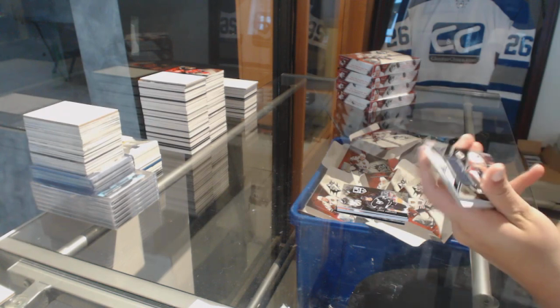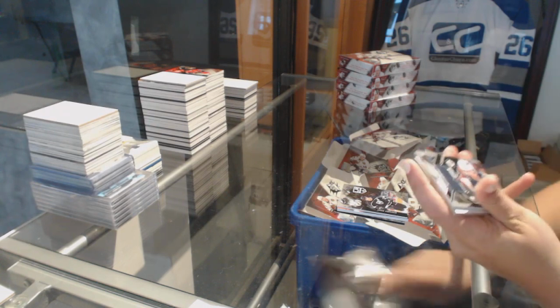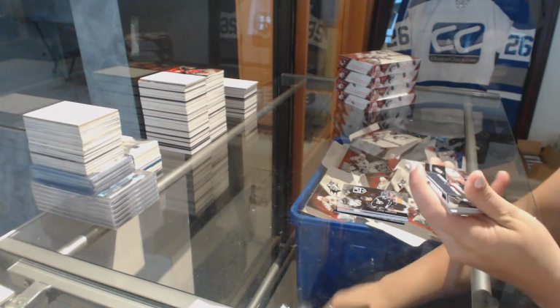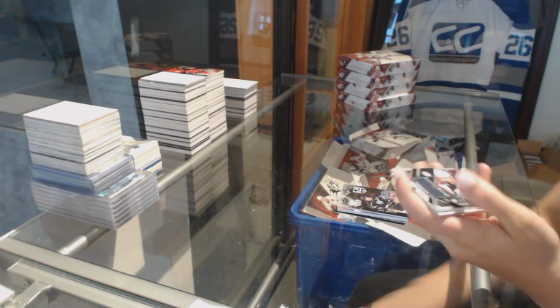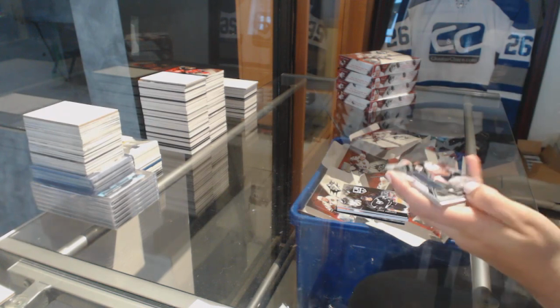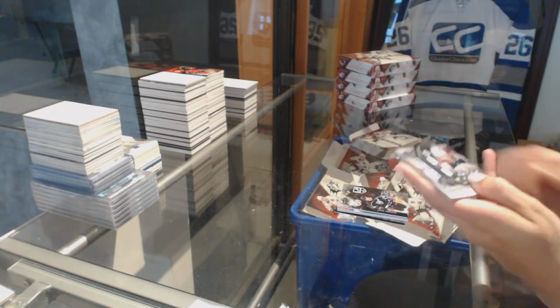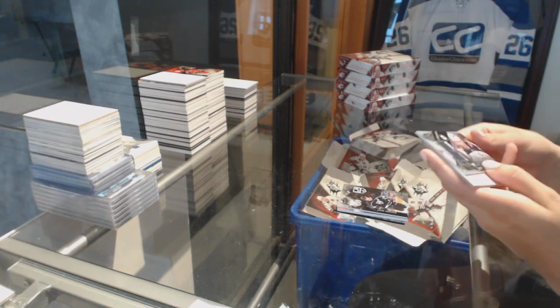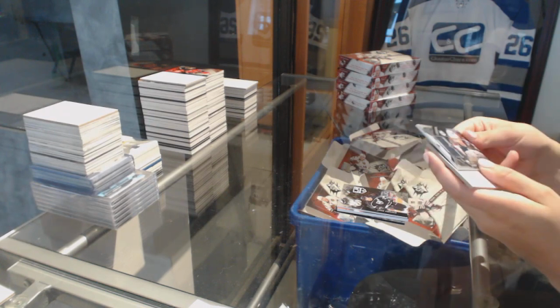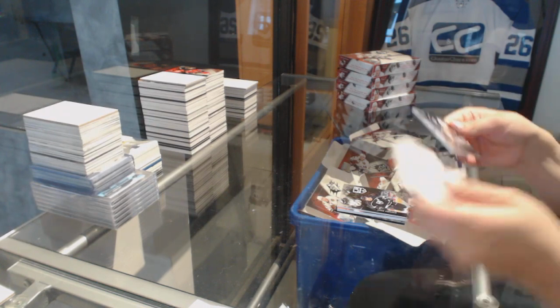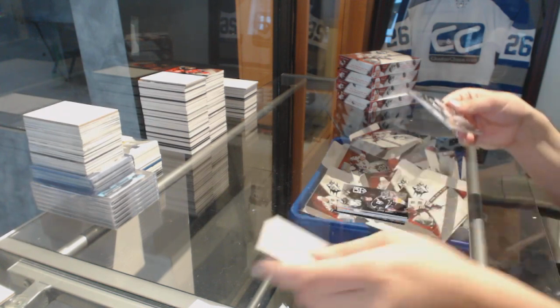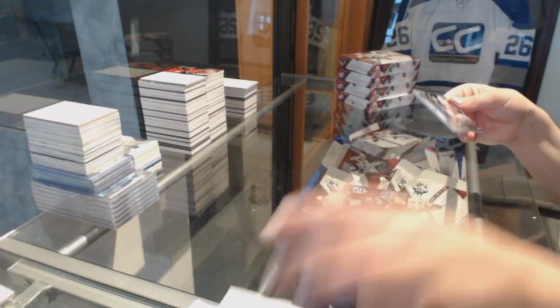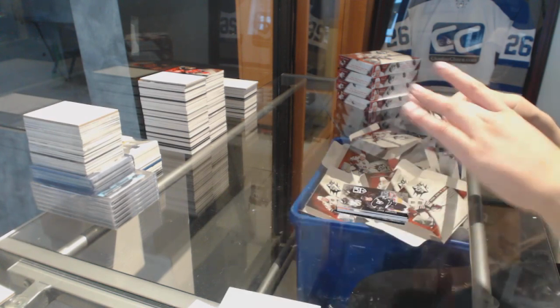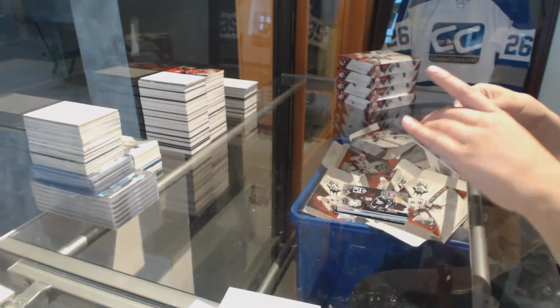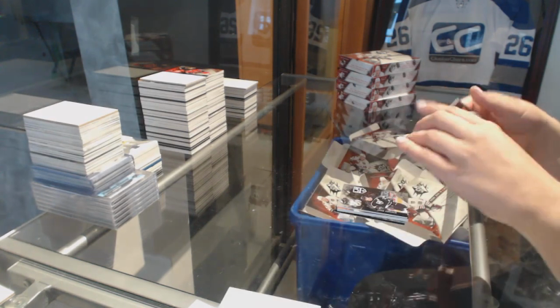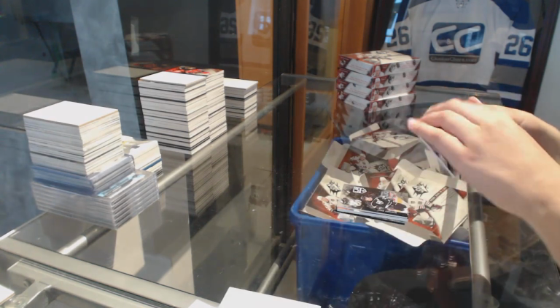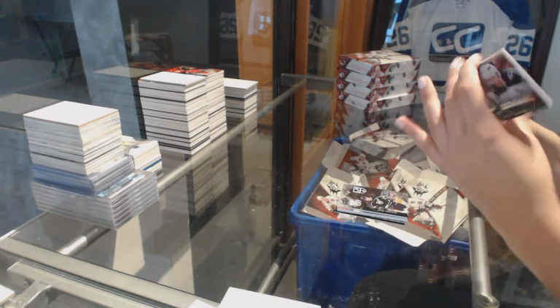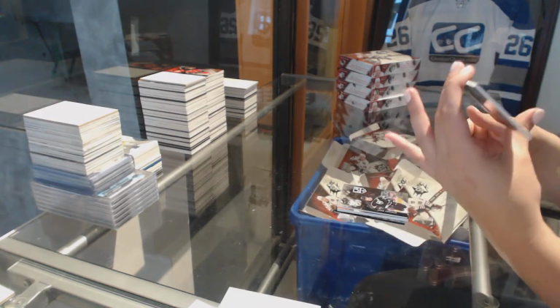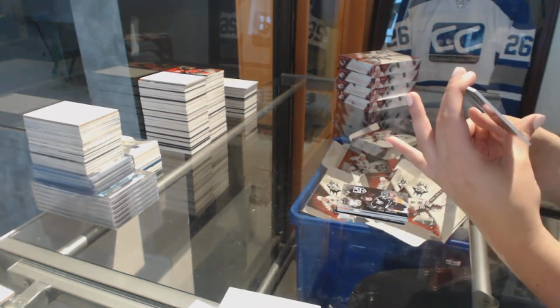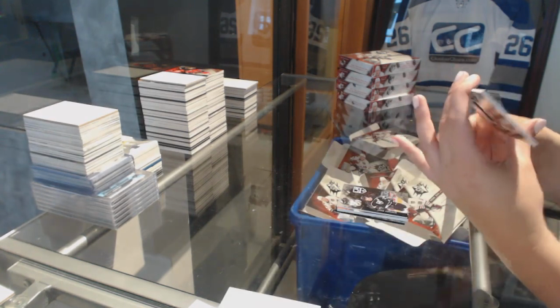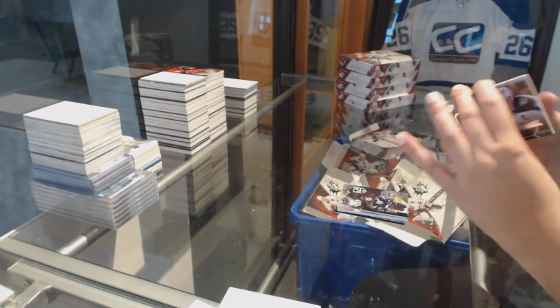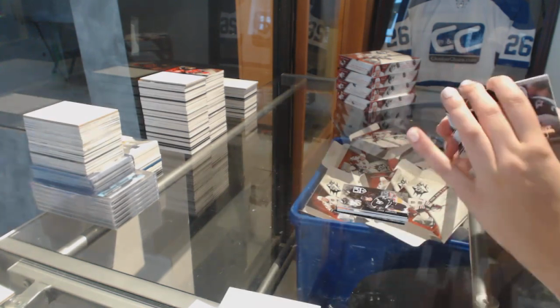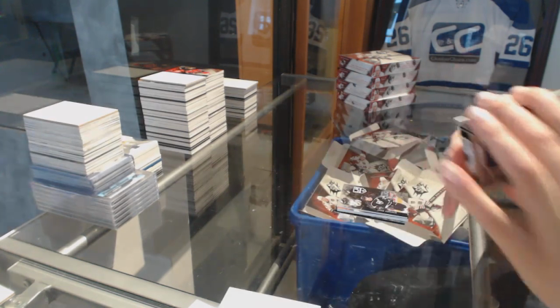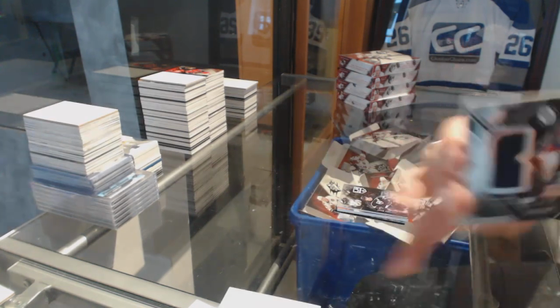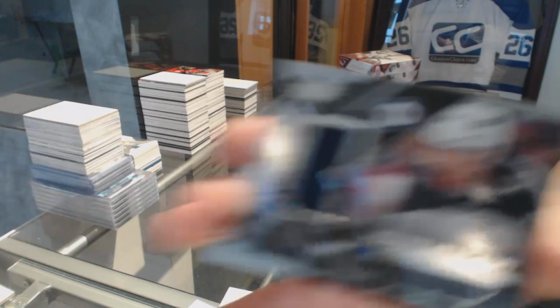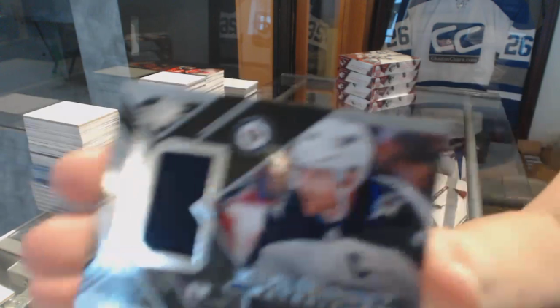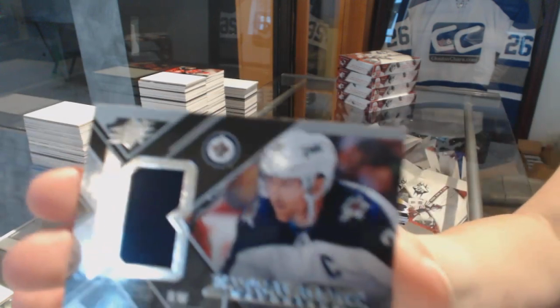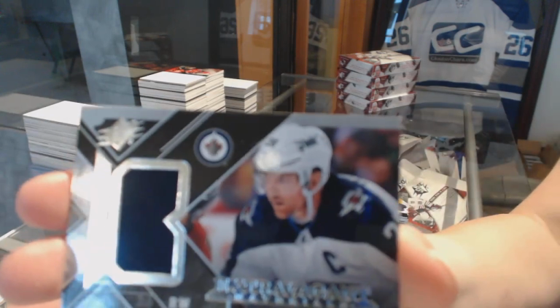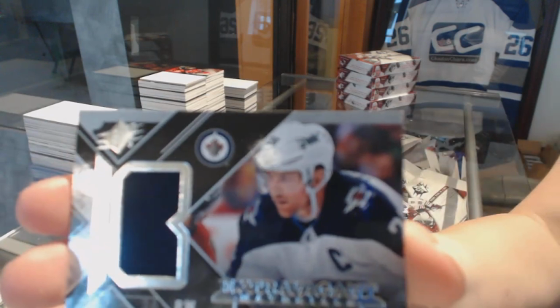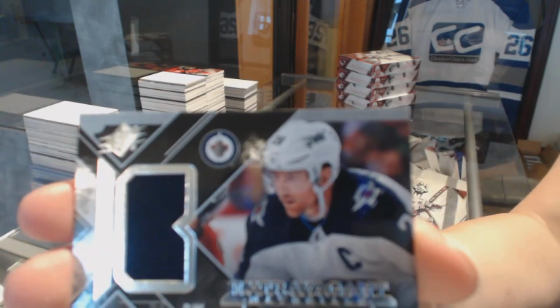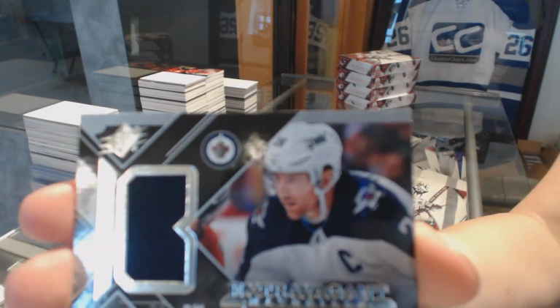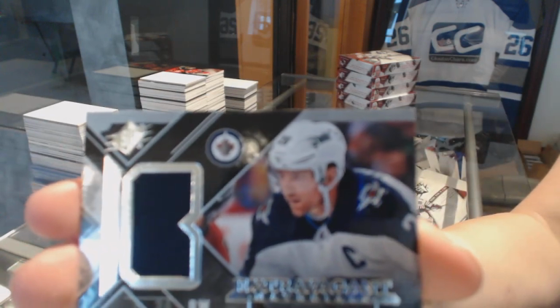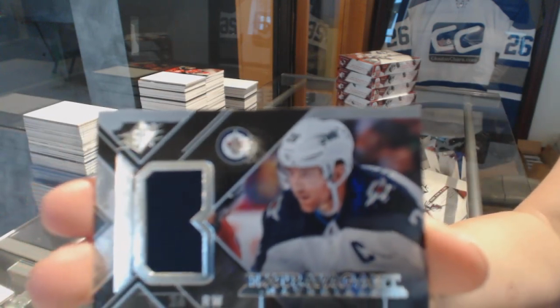And for the Winnipeg Jets, extravagant materials jersey of Blake Wheeler. We'll be right back.